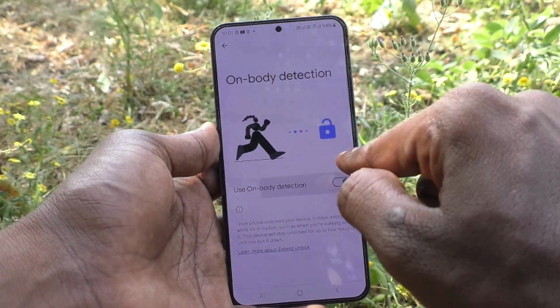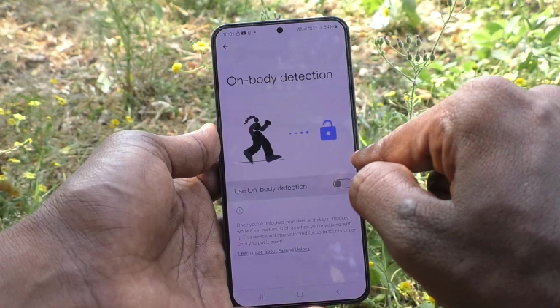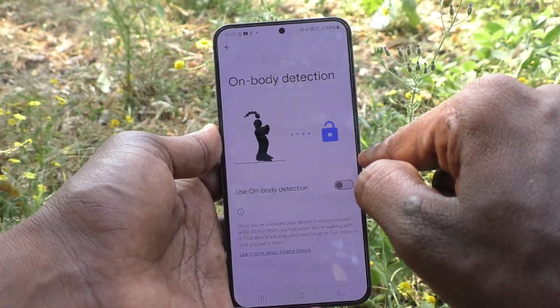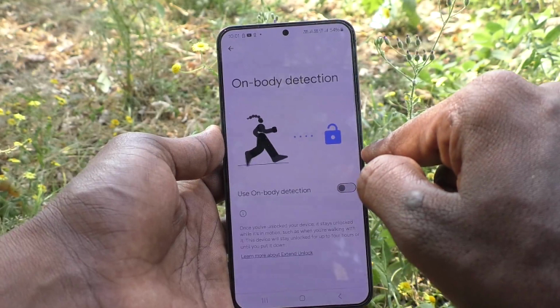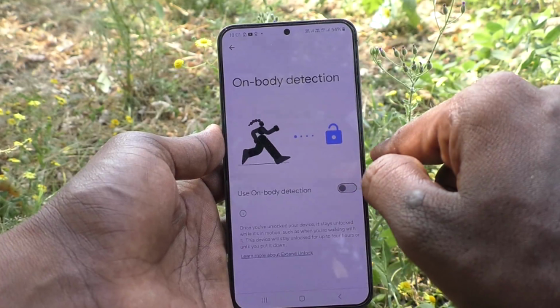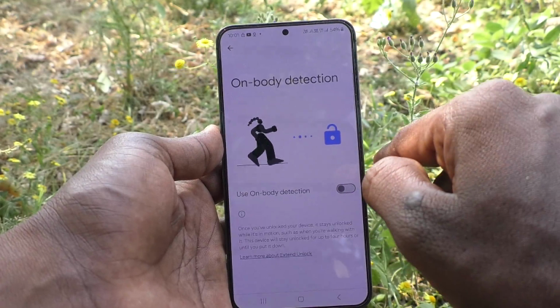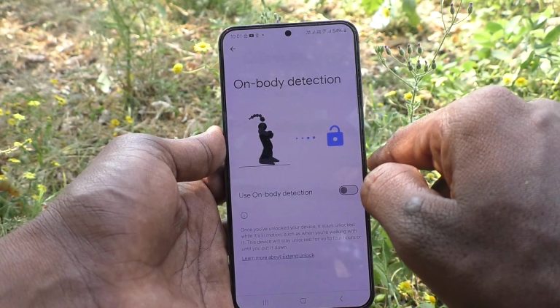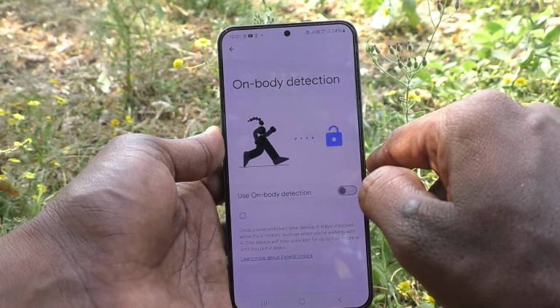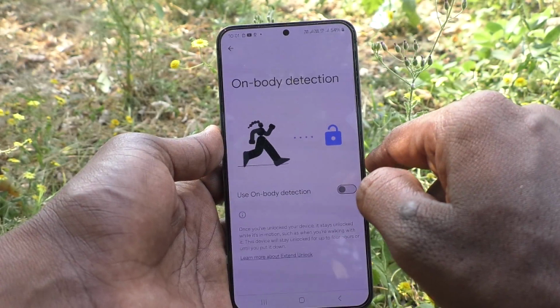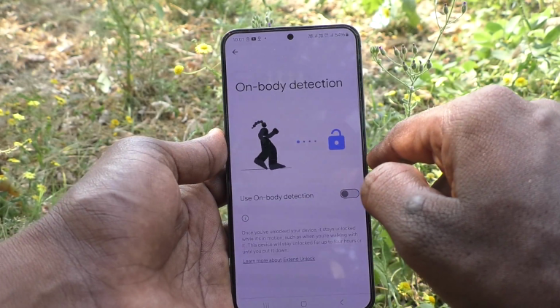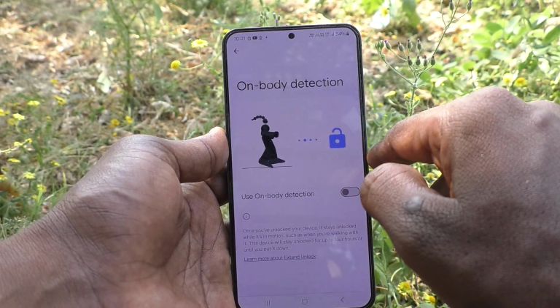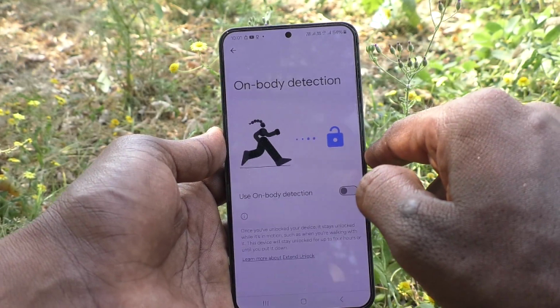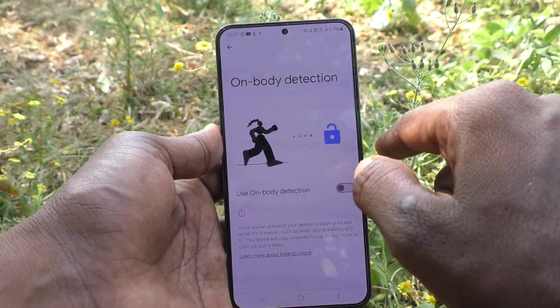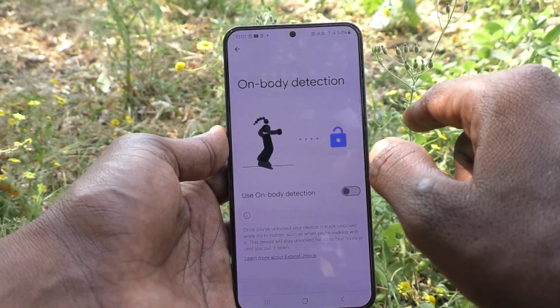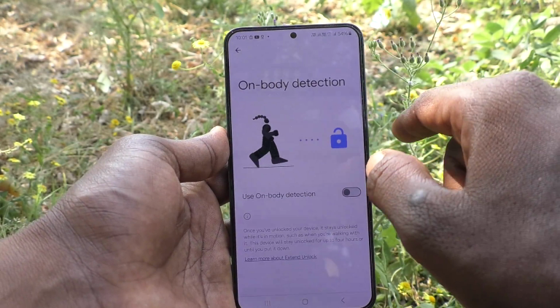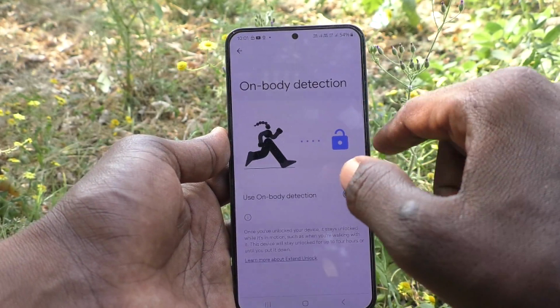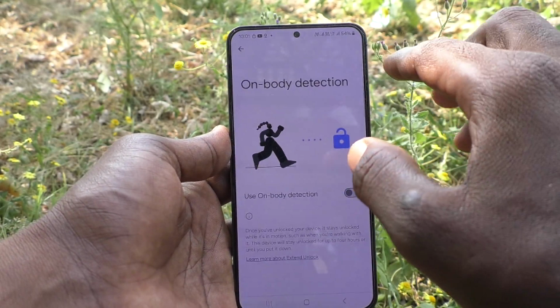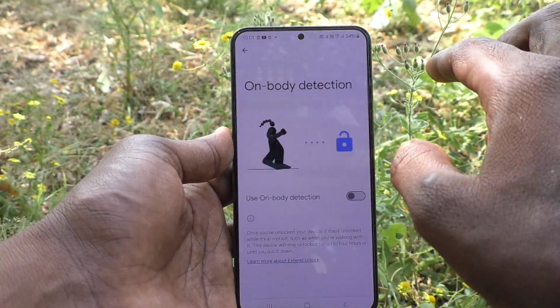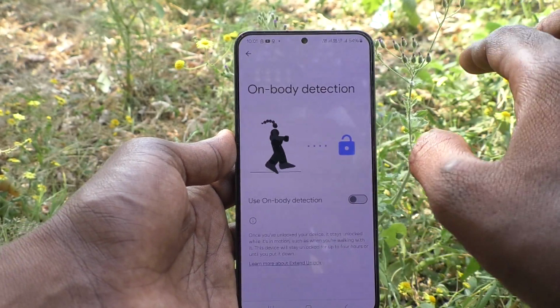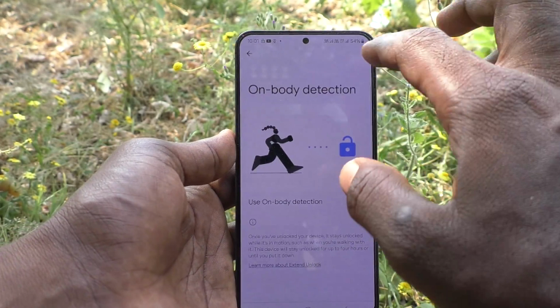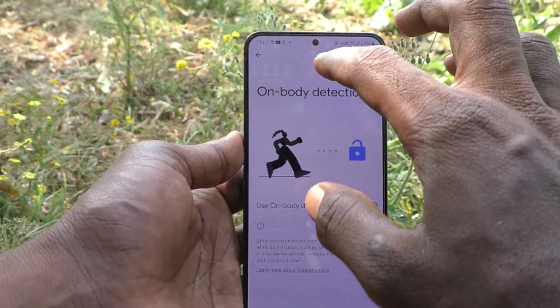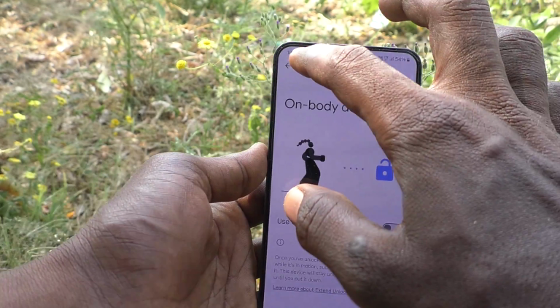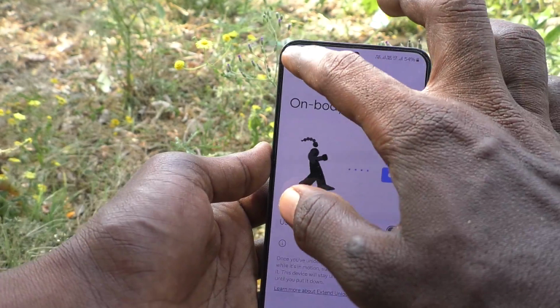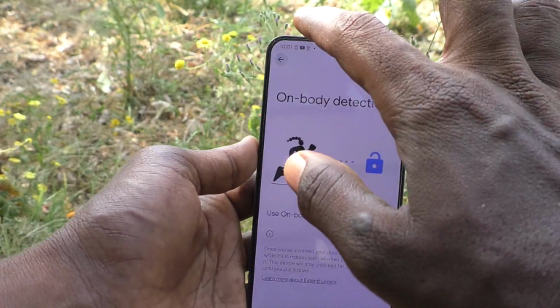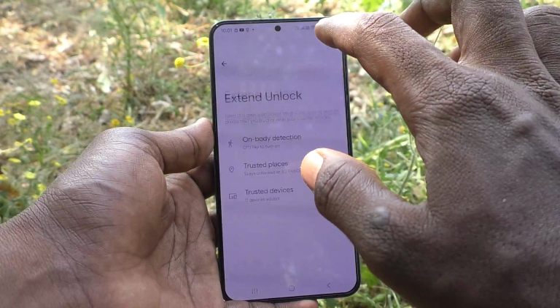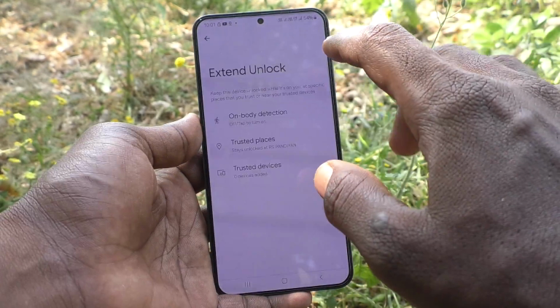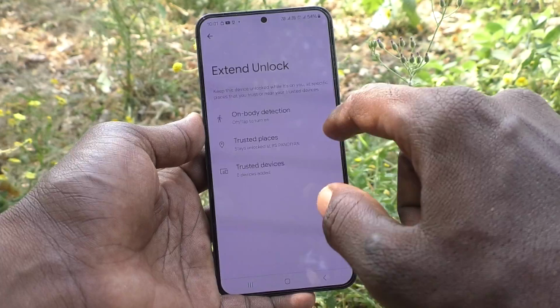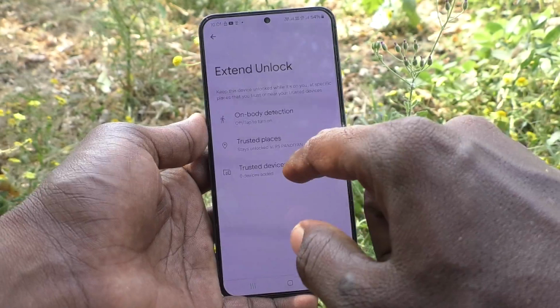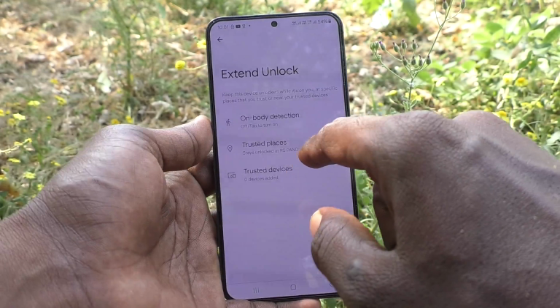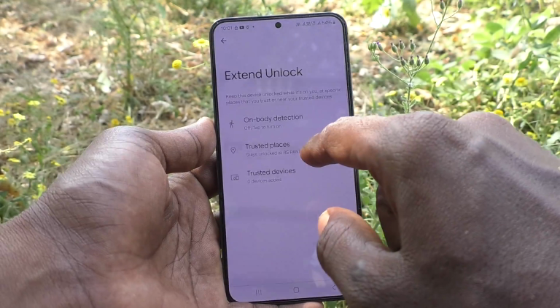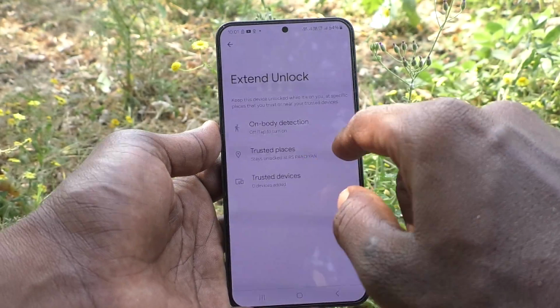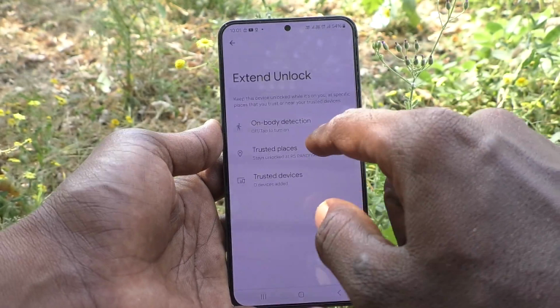Here, click on On-Body Detection and turn off this option, so that On-Body Detection smart unlock or external unlock will be removed from your phone.